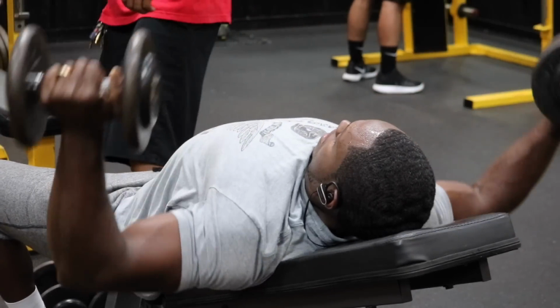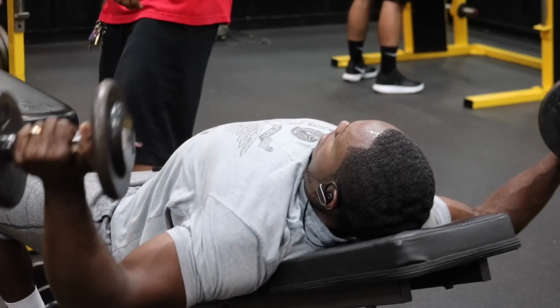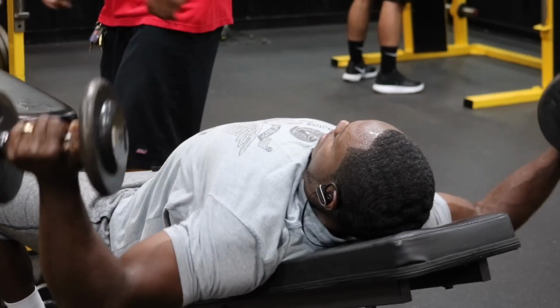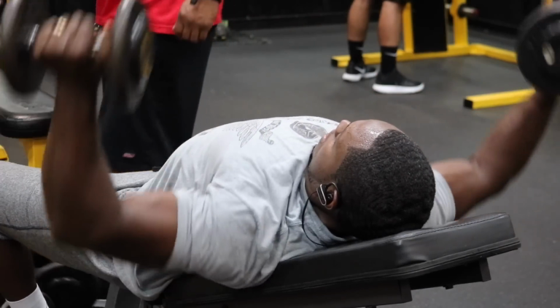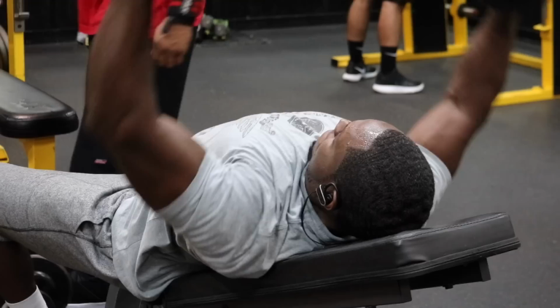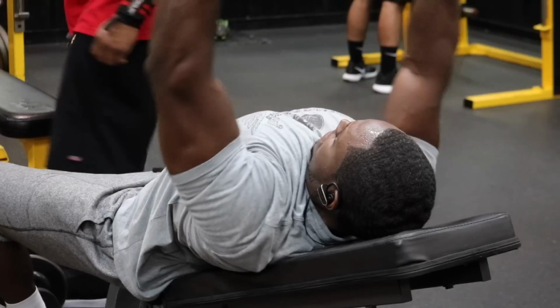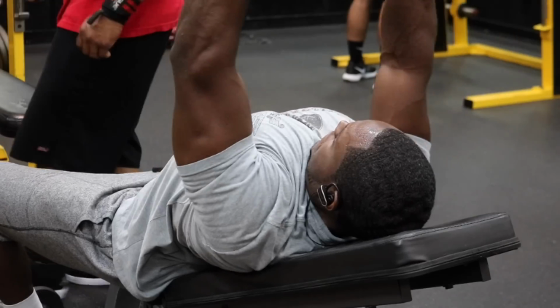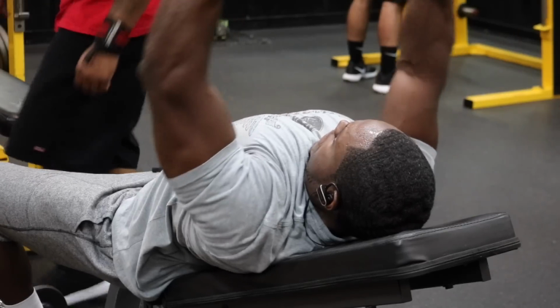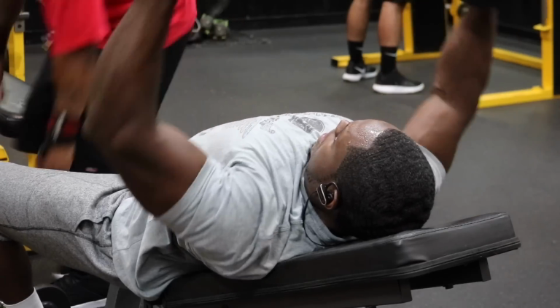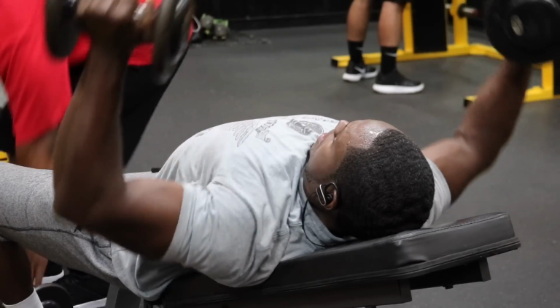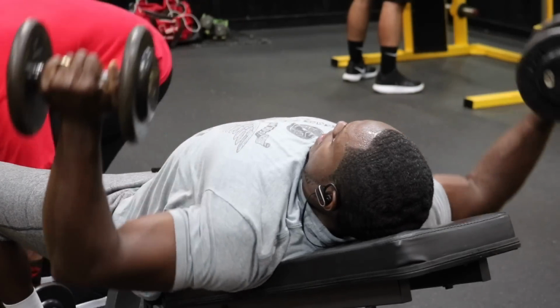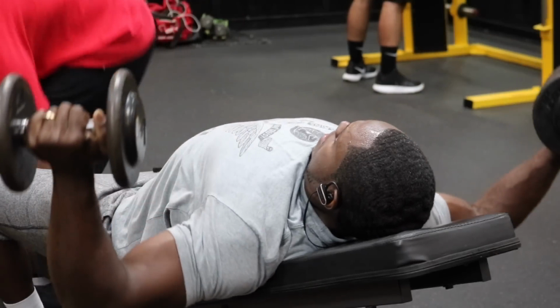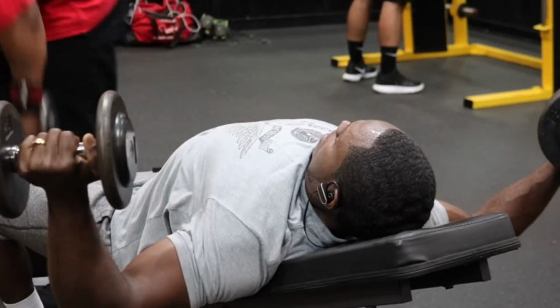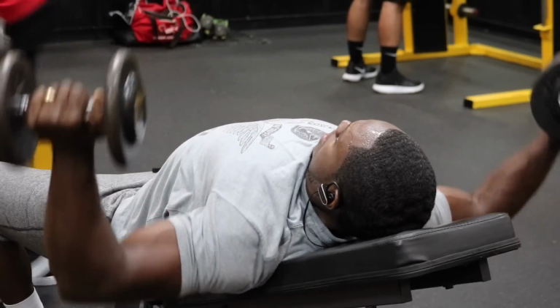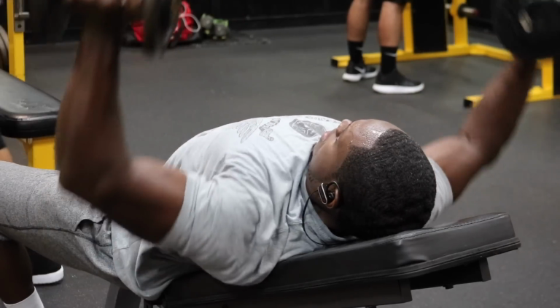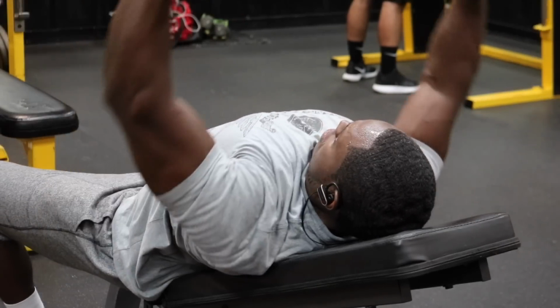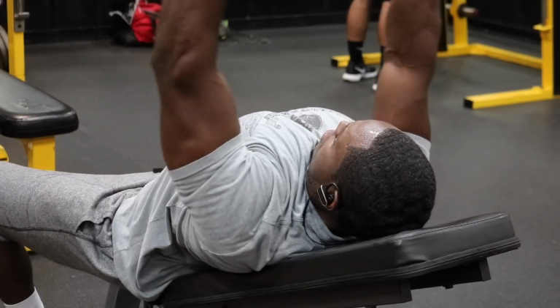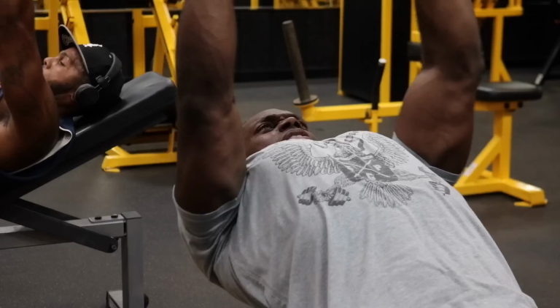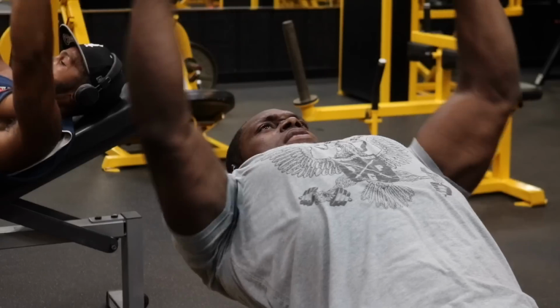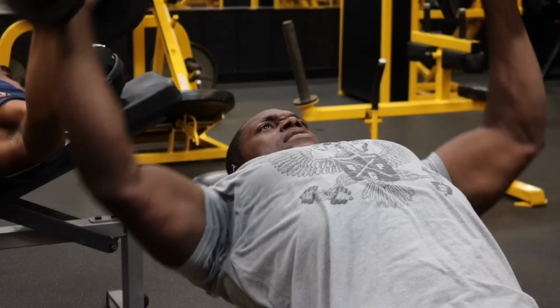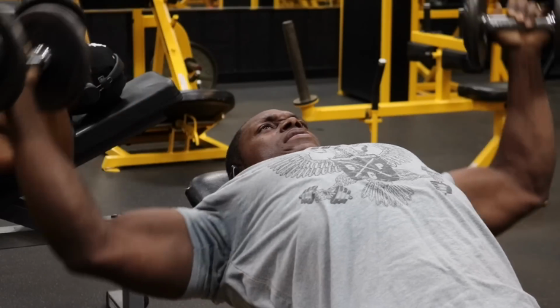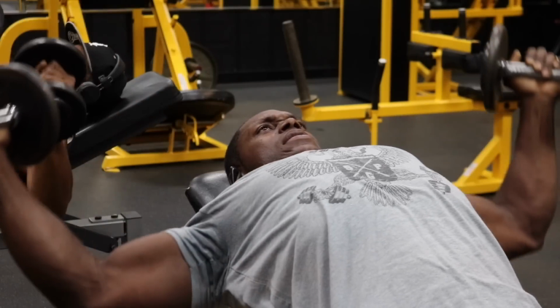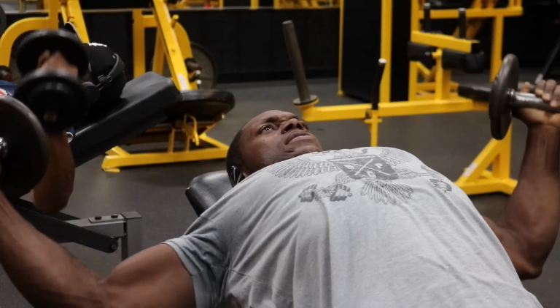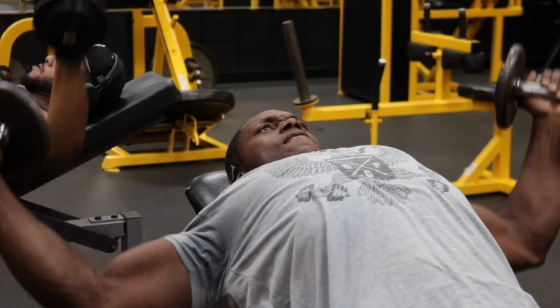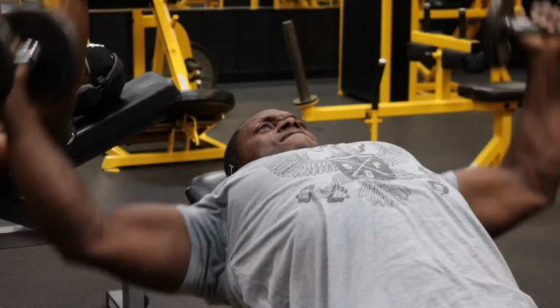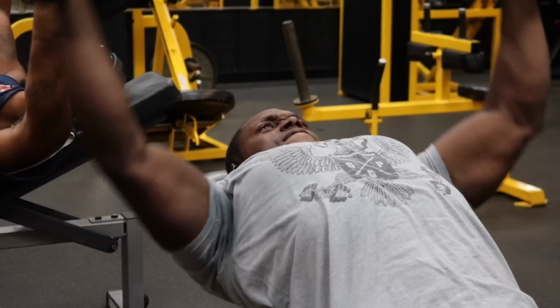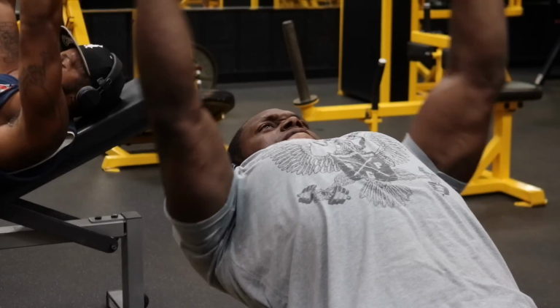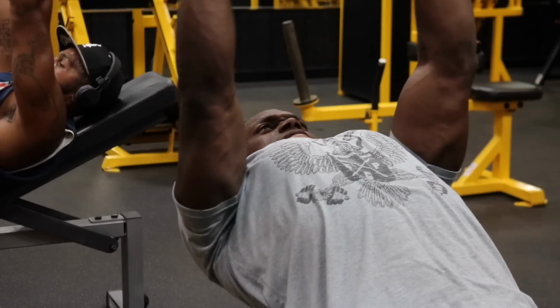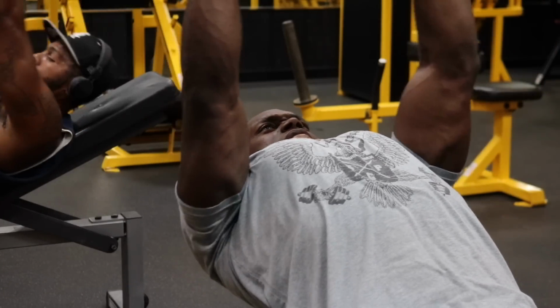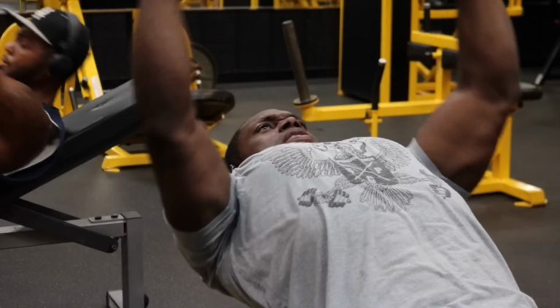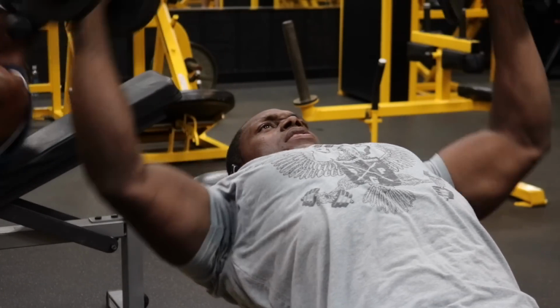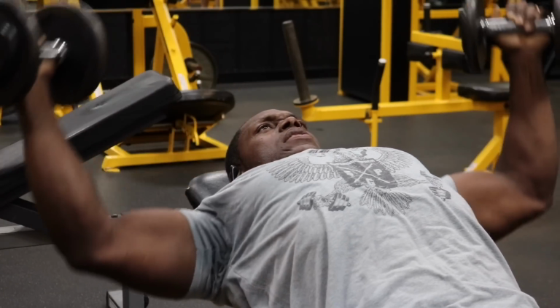By the time you finish all four sets, your chest is going to be pumped like you've spent 60 minutes on a full-blown chest workout — that's why these workouts are 100% gain certified. Now to finish, we have the incline dumbbell flies. But that sounds too basic and simple, so we're going to spike it up and make it a lot more challenging.